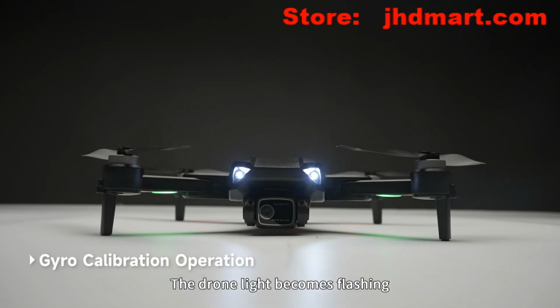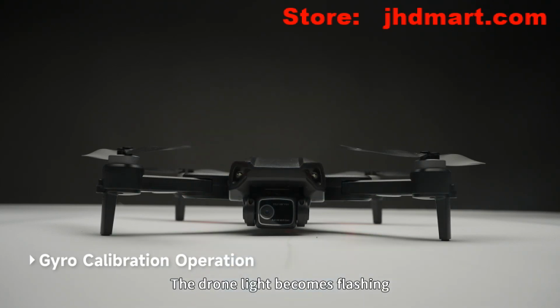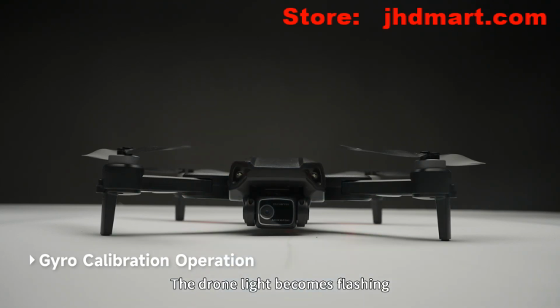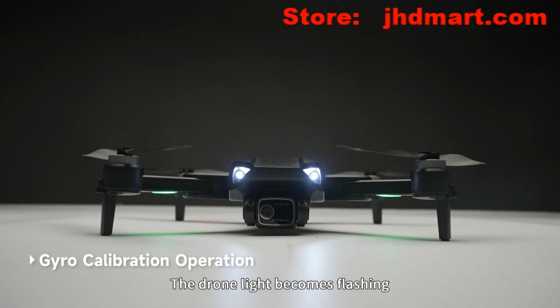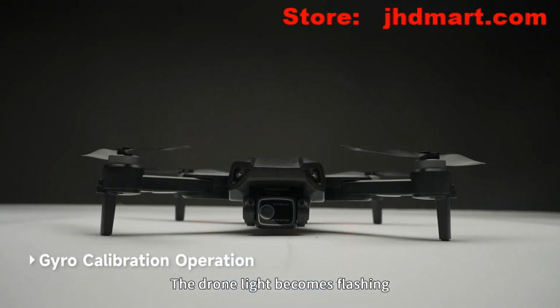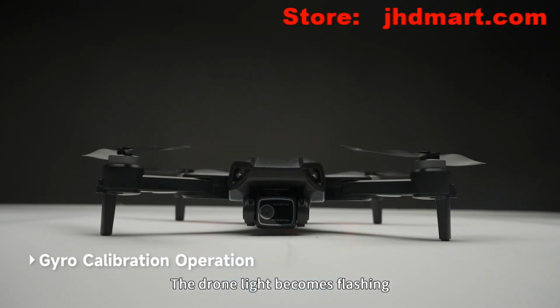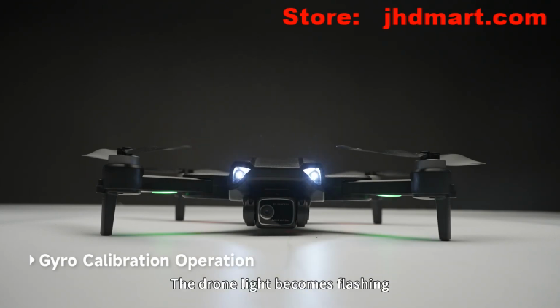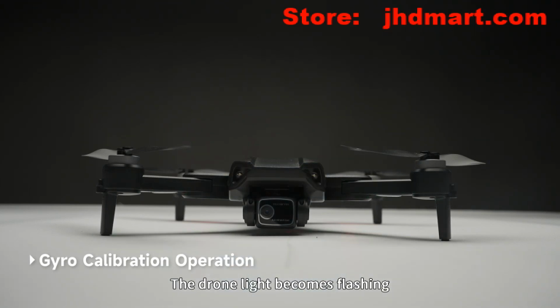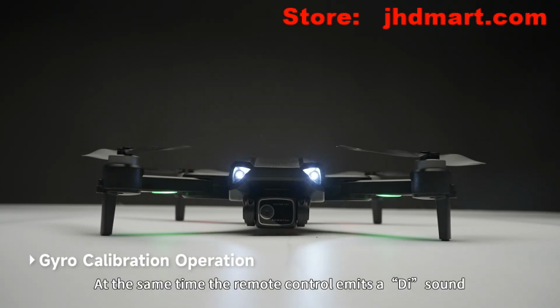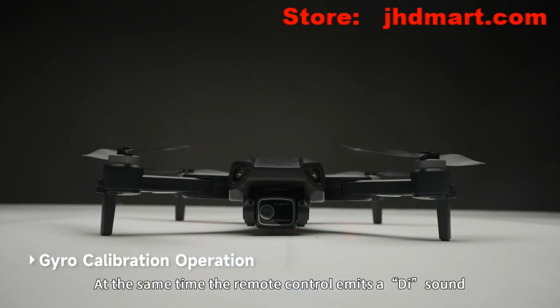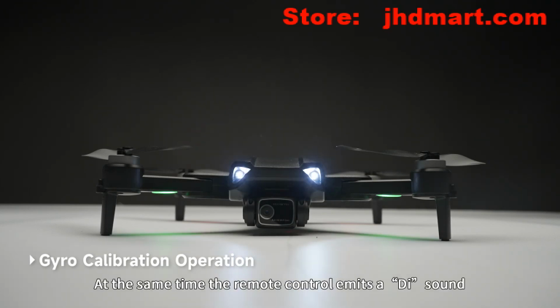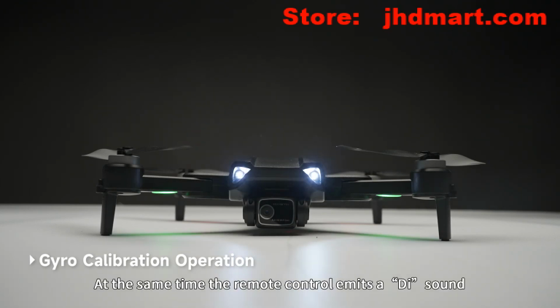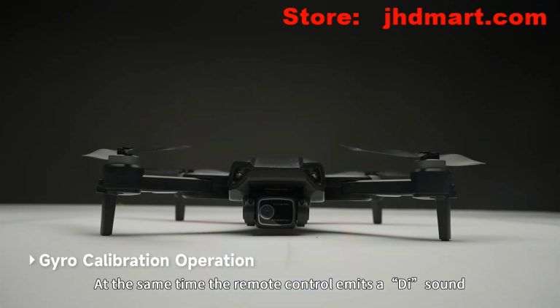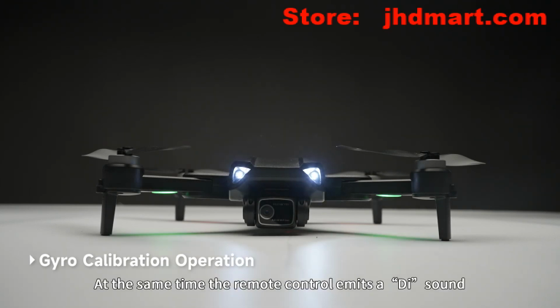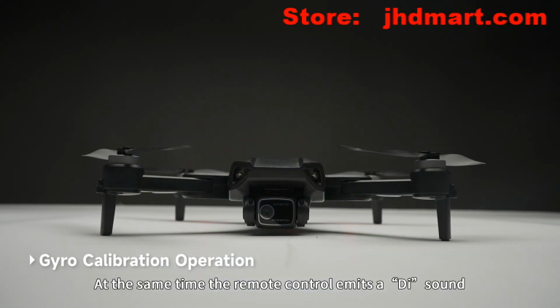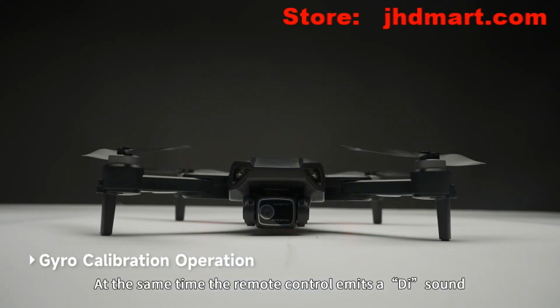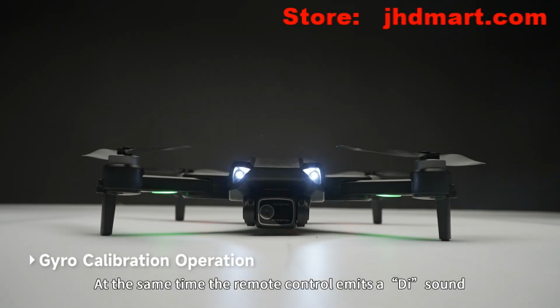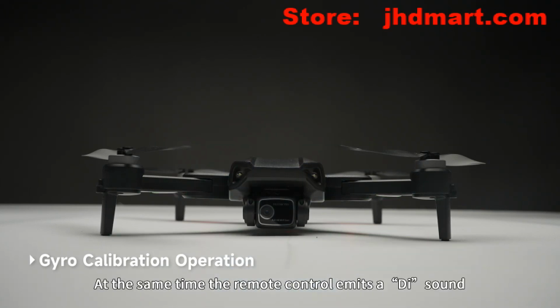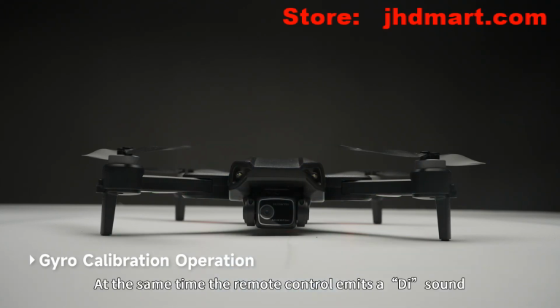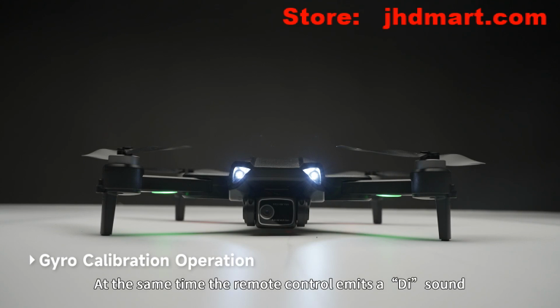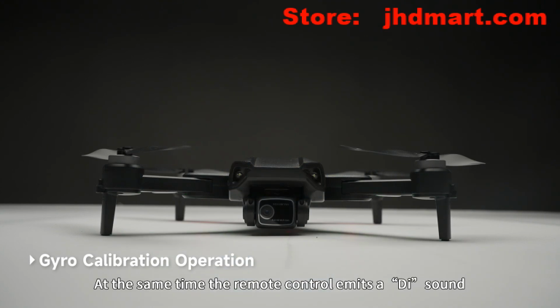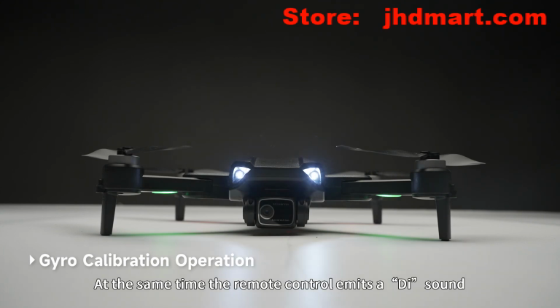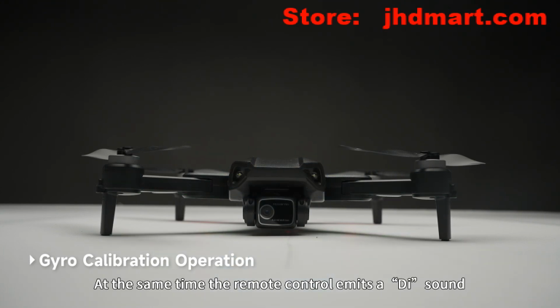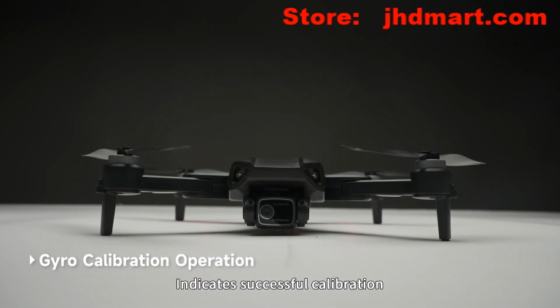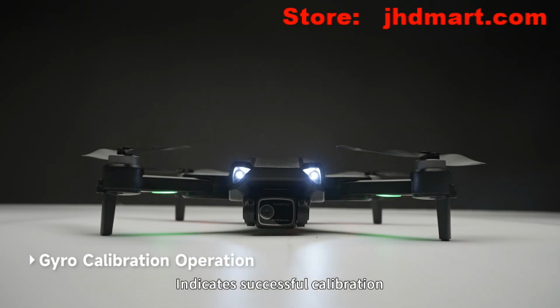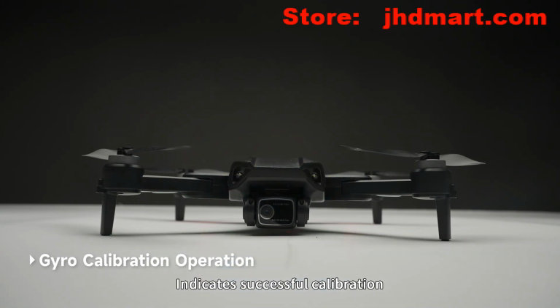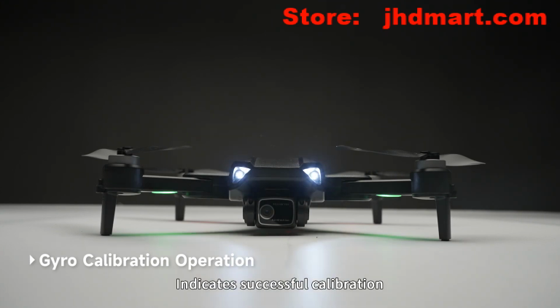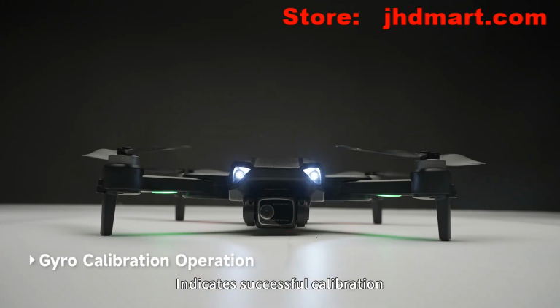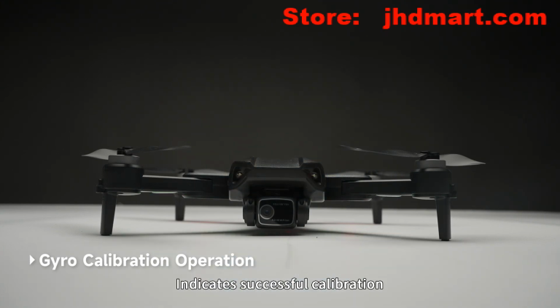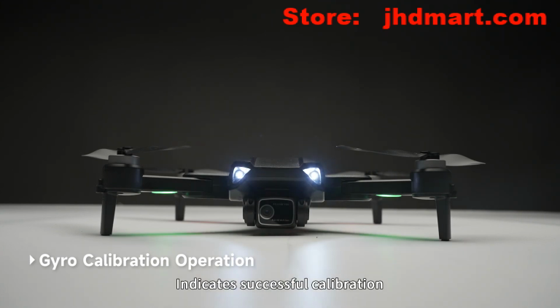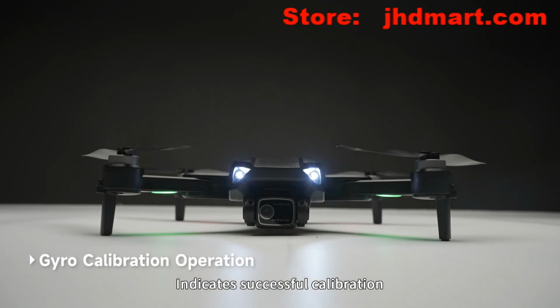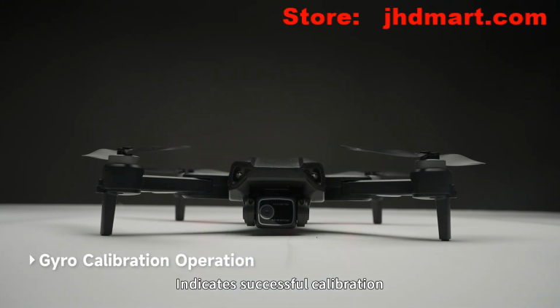Place the drone on a horizontal surface. Long press the gyroscope calibration button. The drone light becomes flashing. At the same time, the remote control emits a D sound, indicating successful calibration.